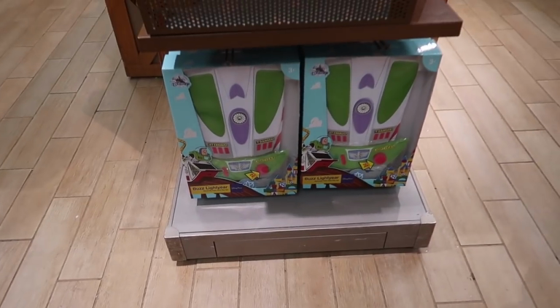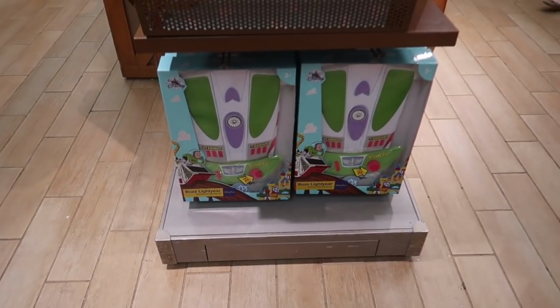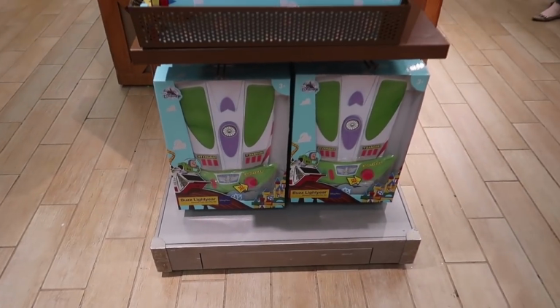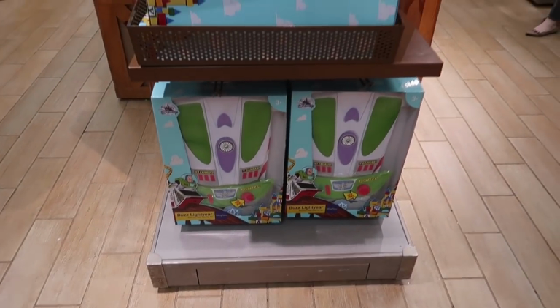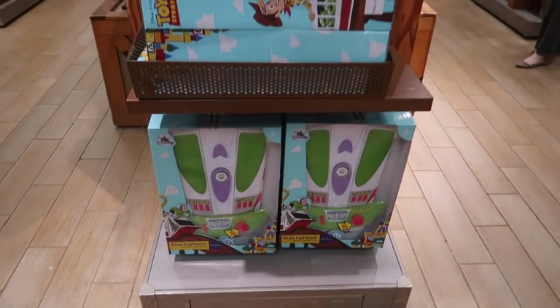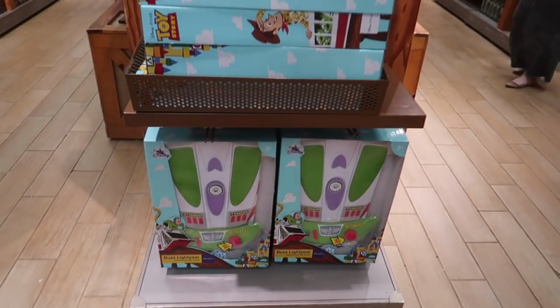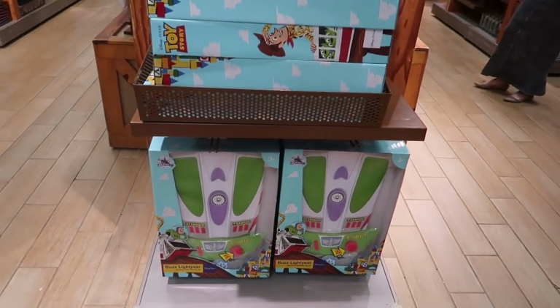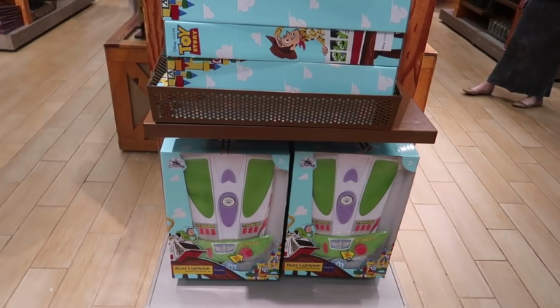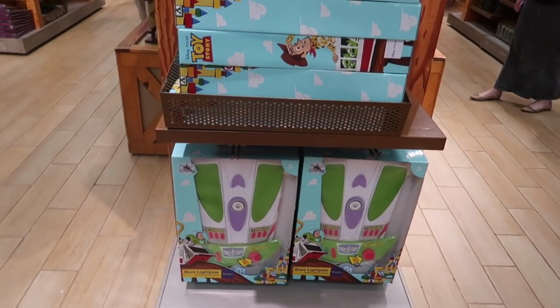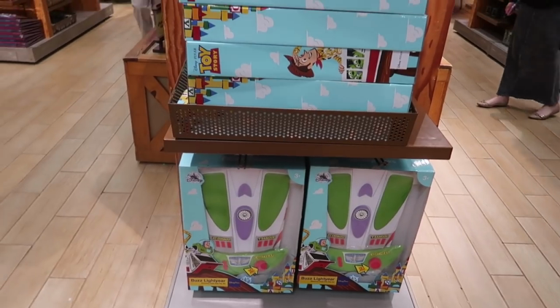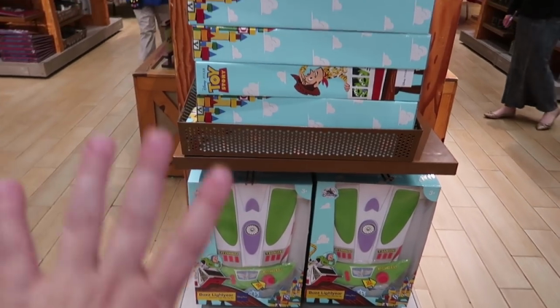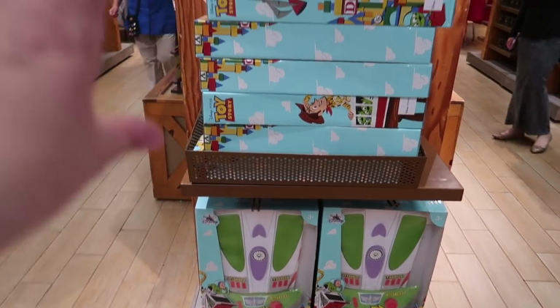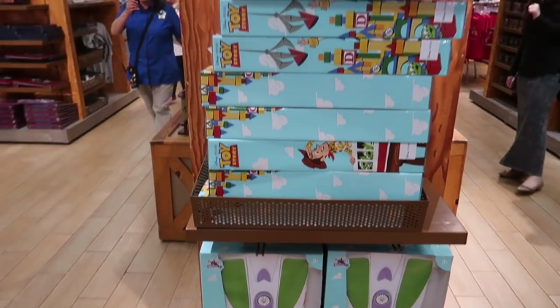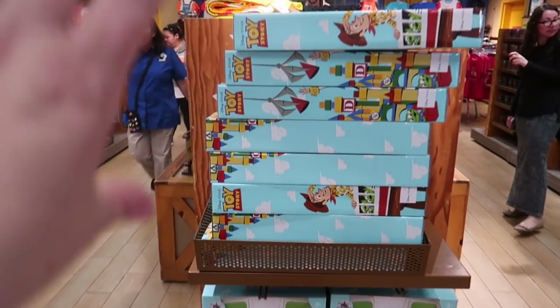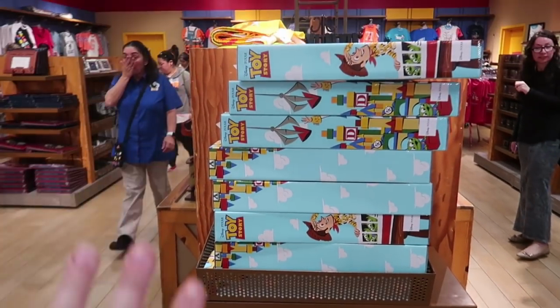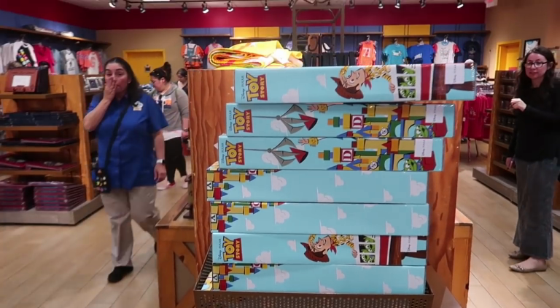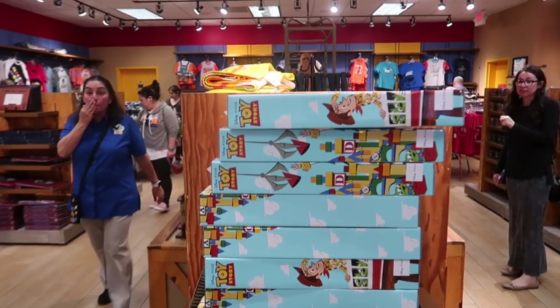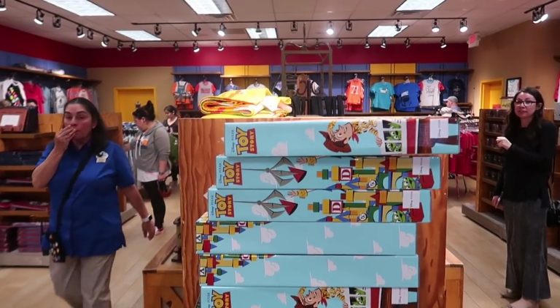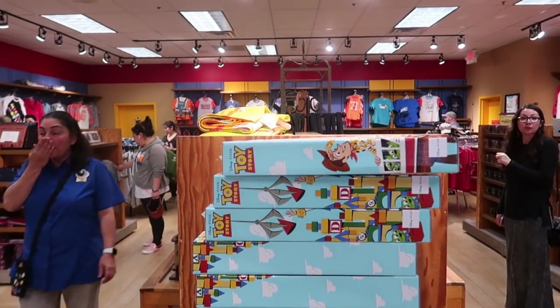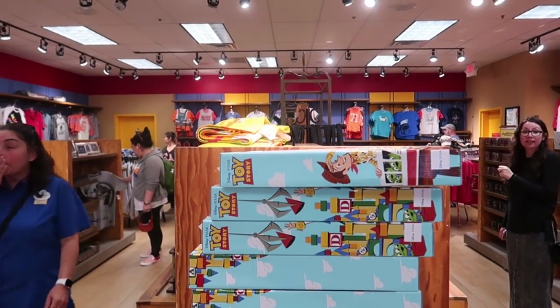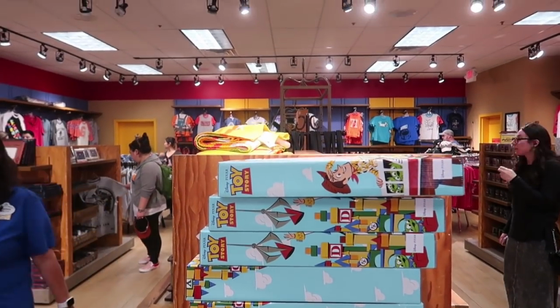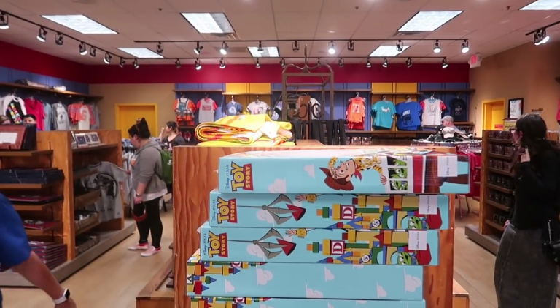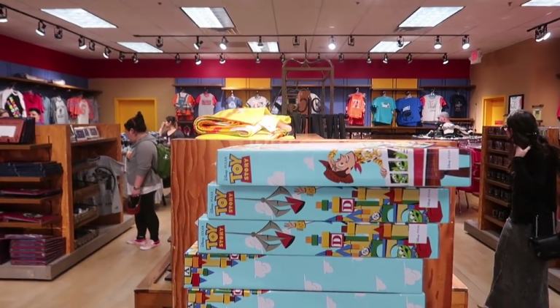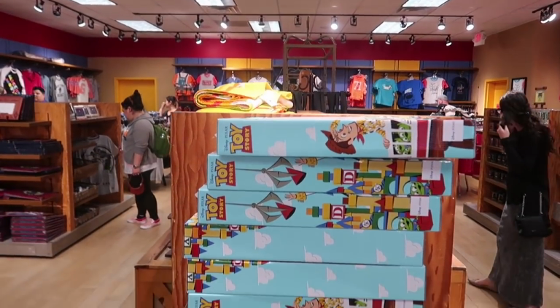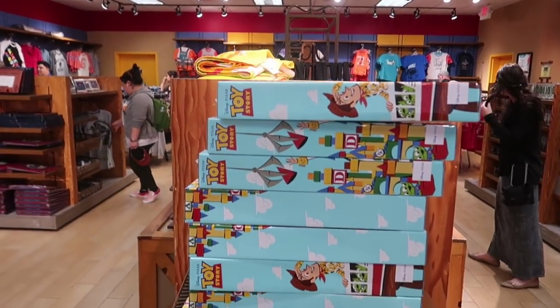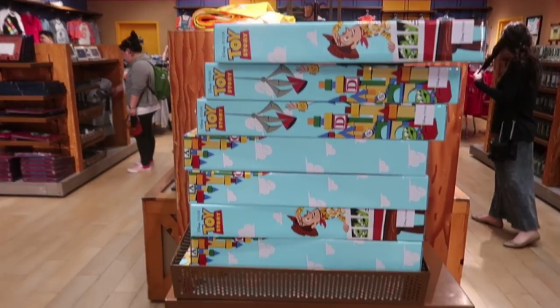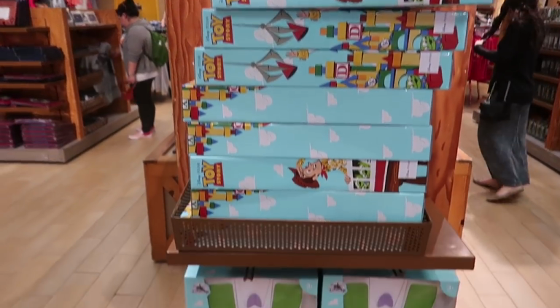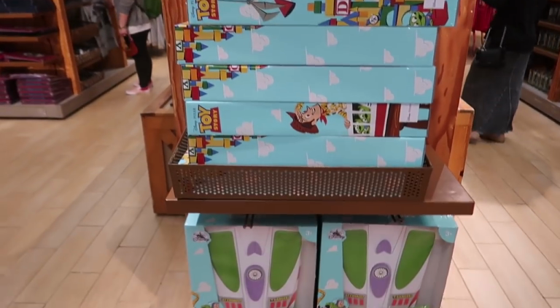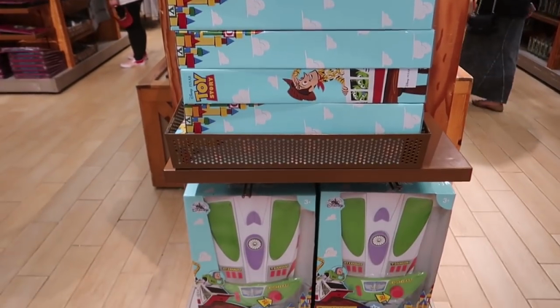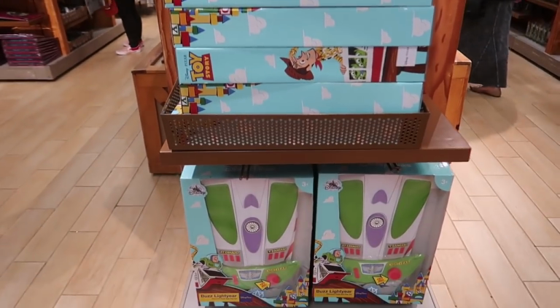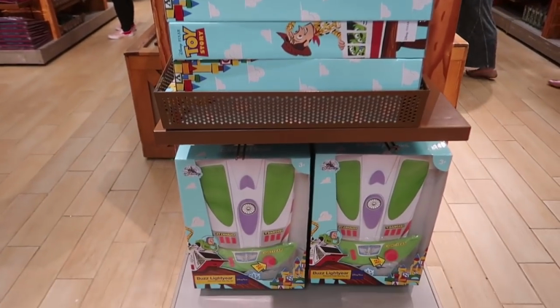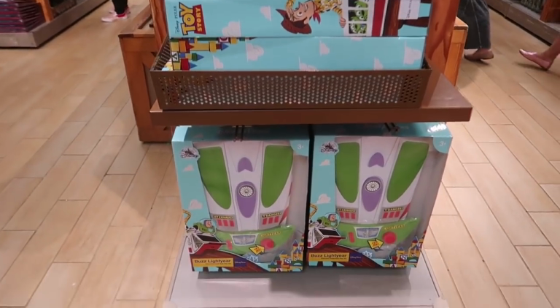In the back of the store there's a whole rack of just the Buzz costume, so they do still have a bunch of Buzz as well.